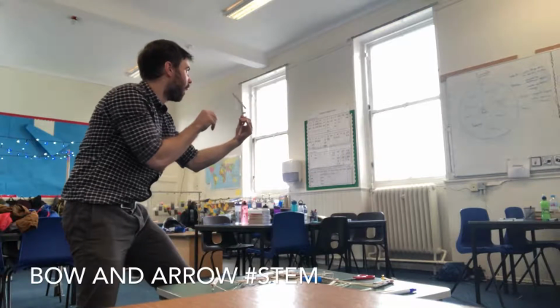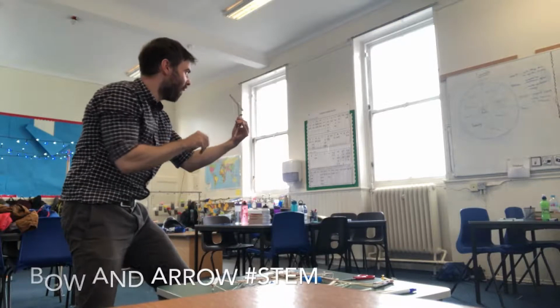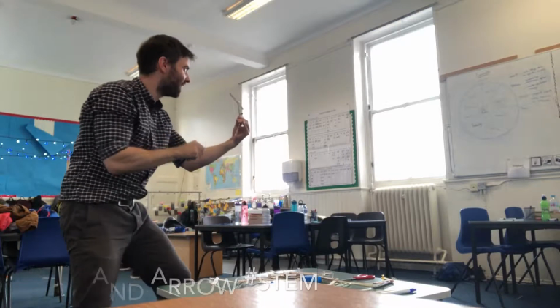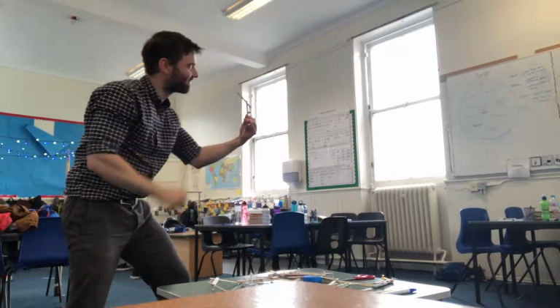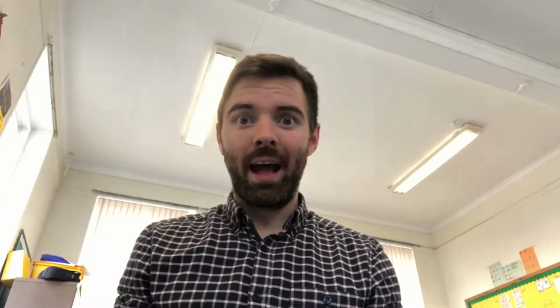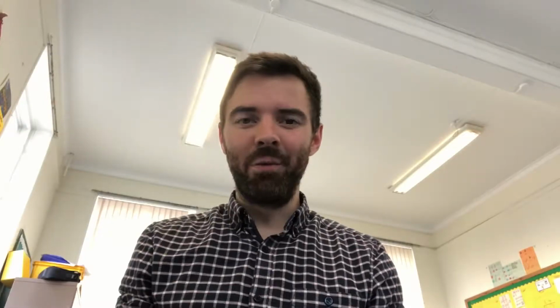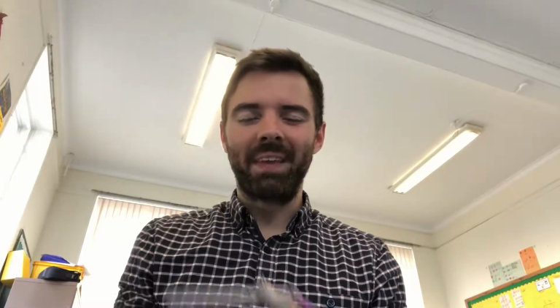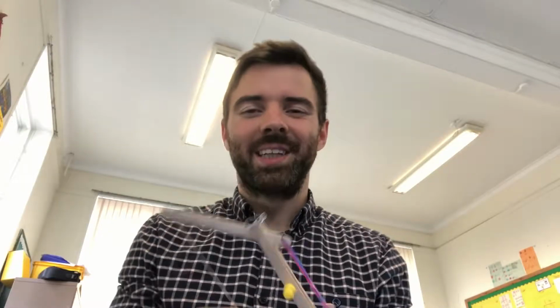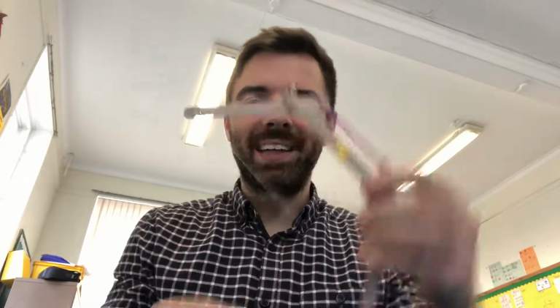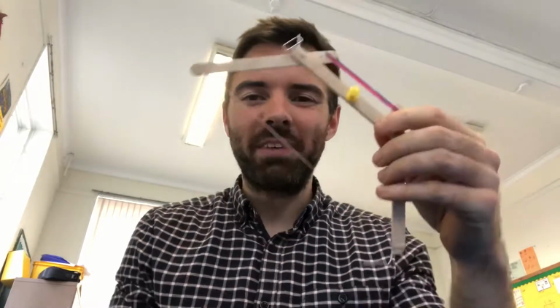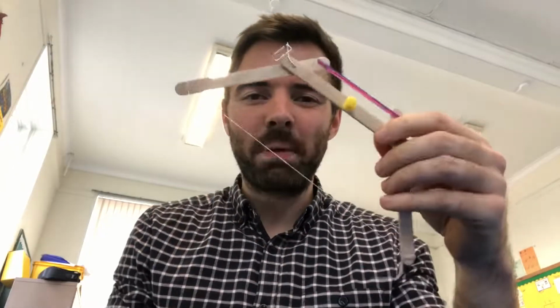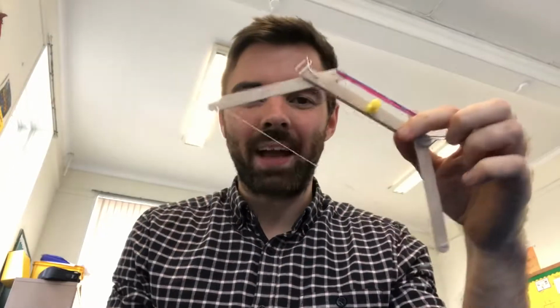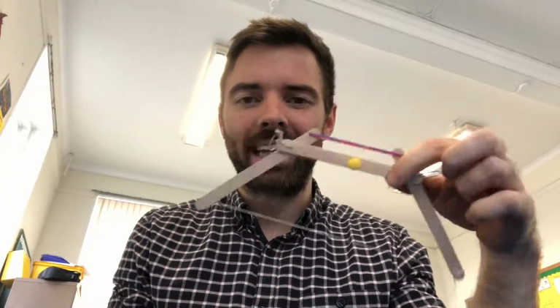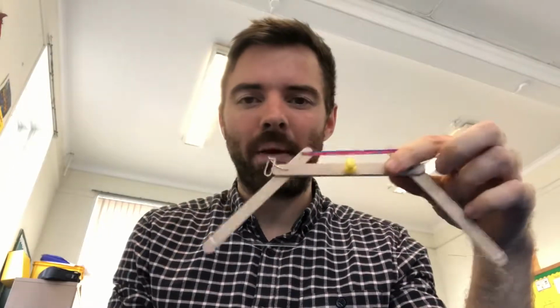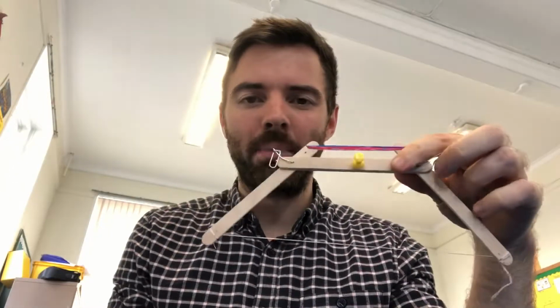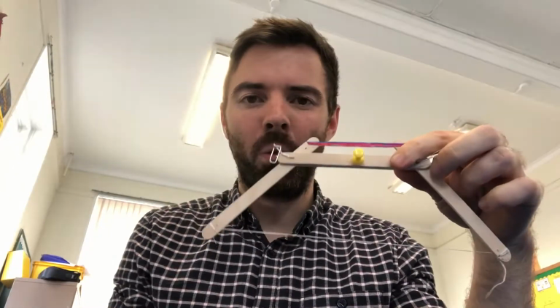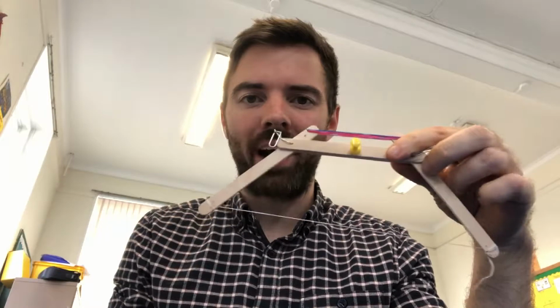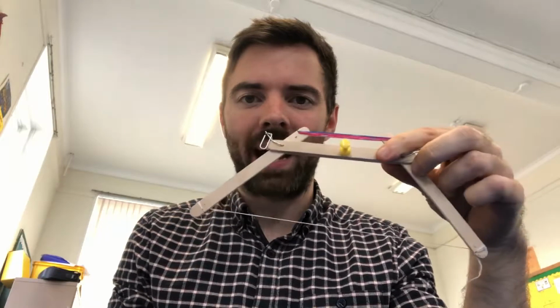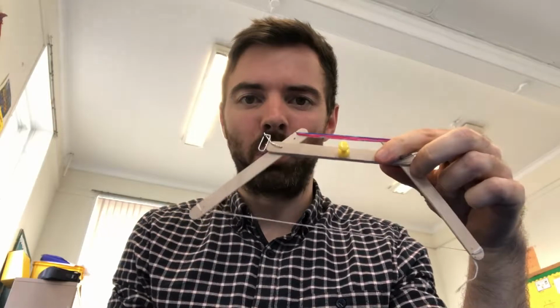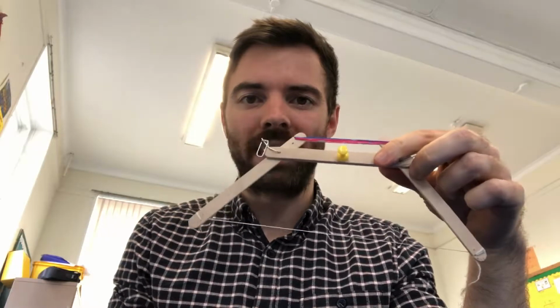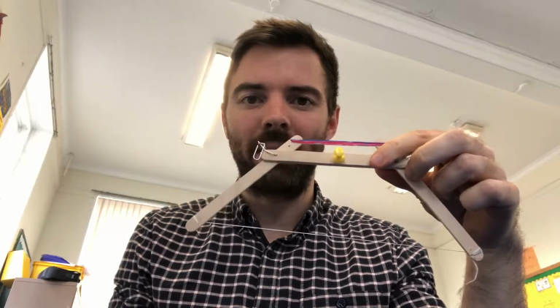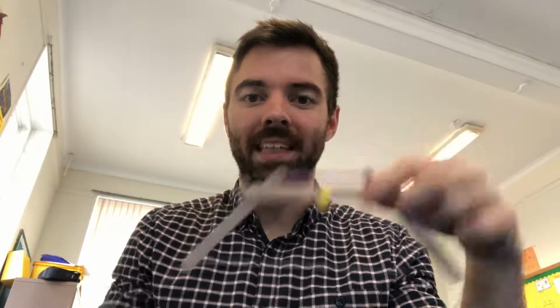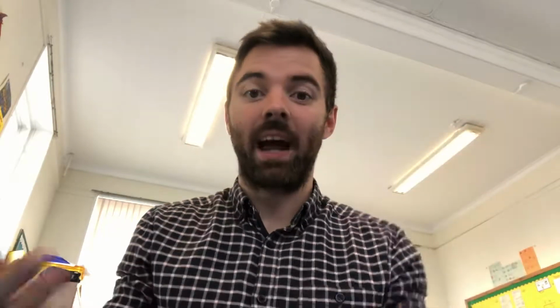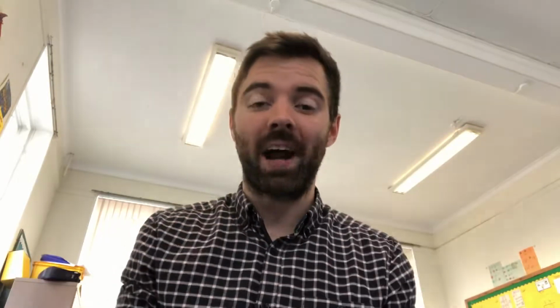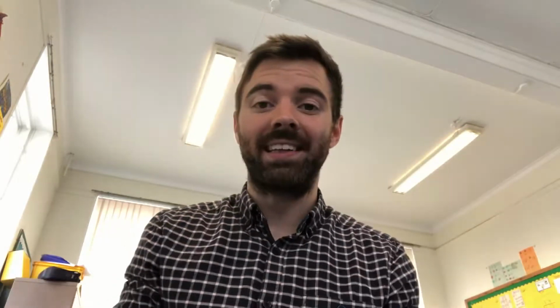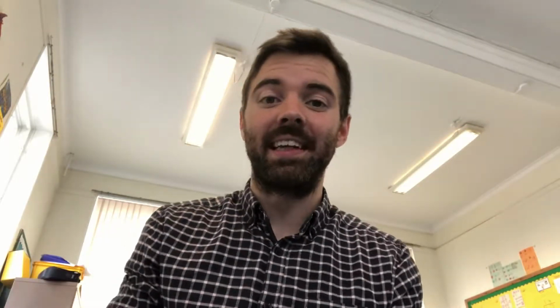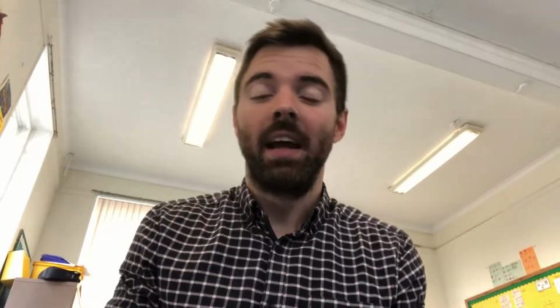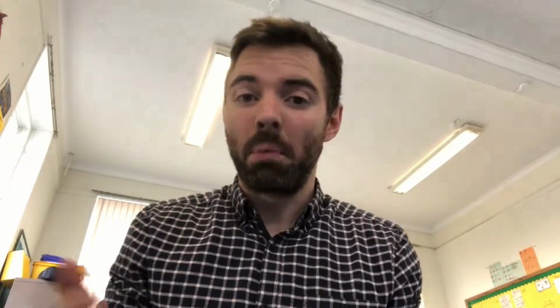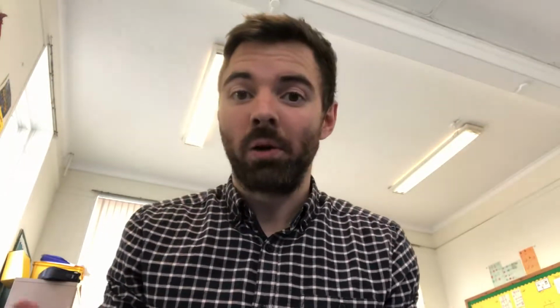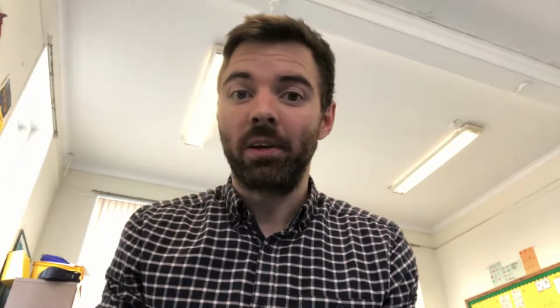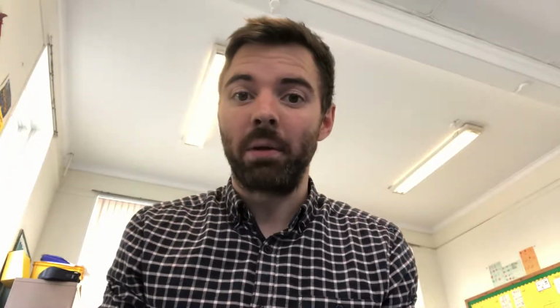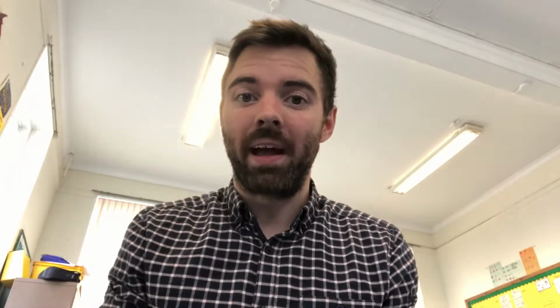Hello! So I had quite a few people asking about this bow and arrow STEM lesson. I ran it today and it worked really, really well.